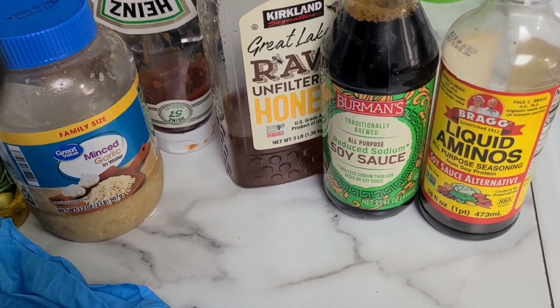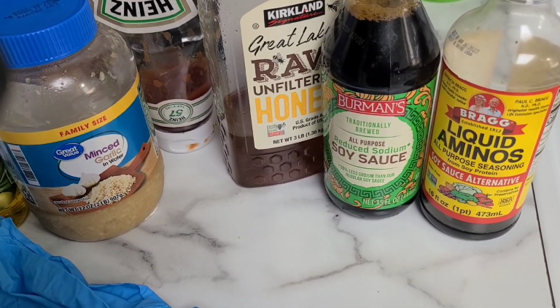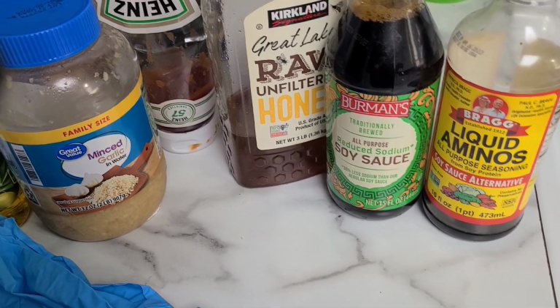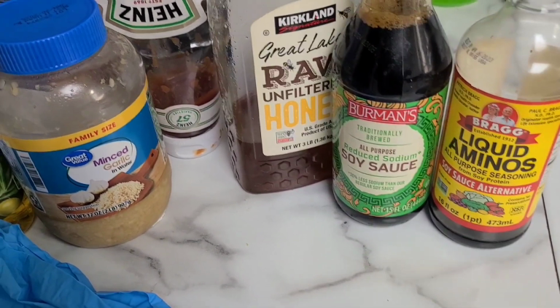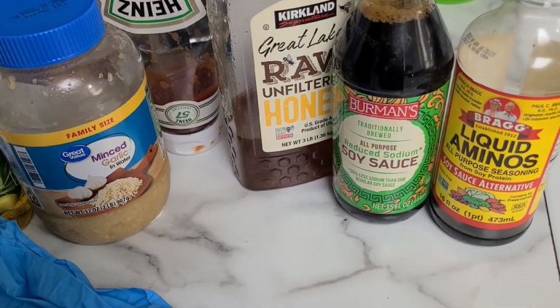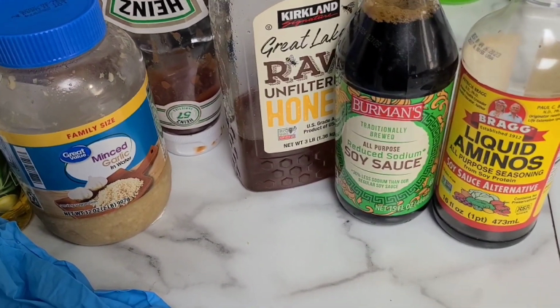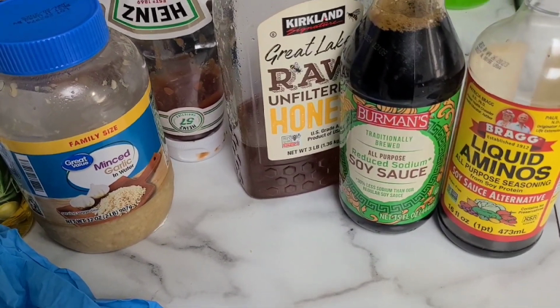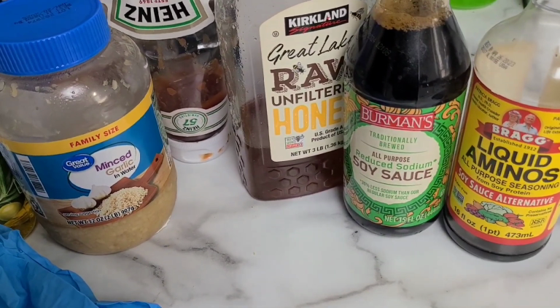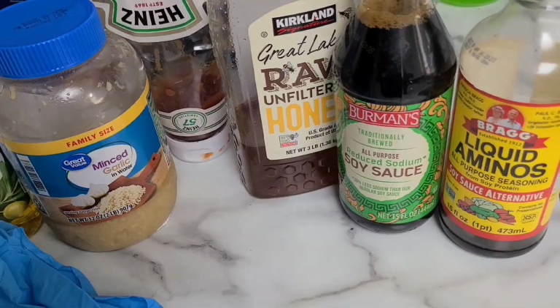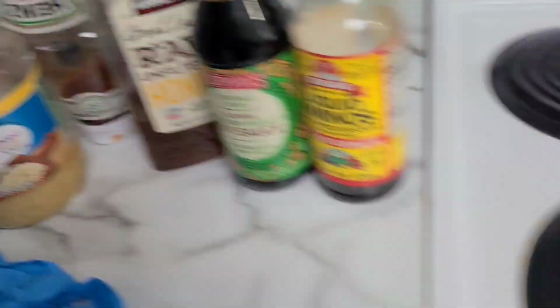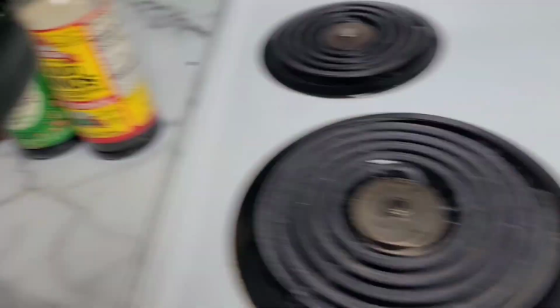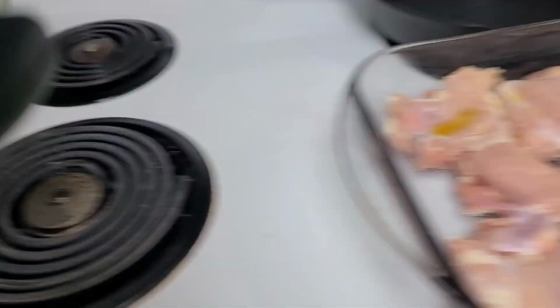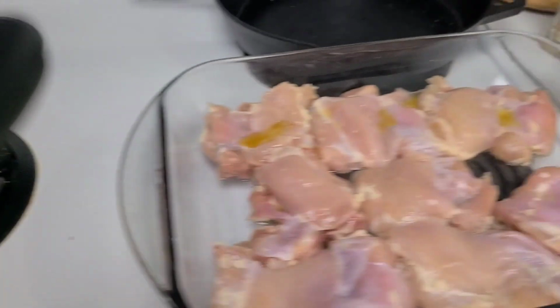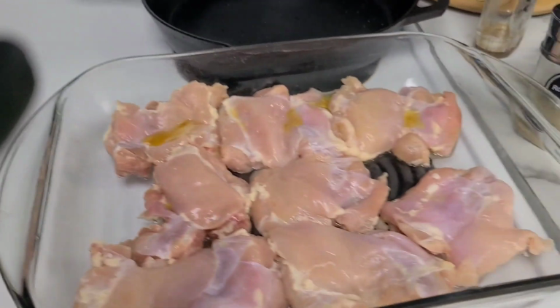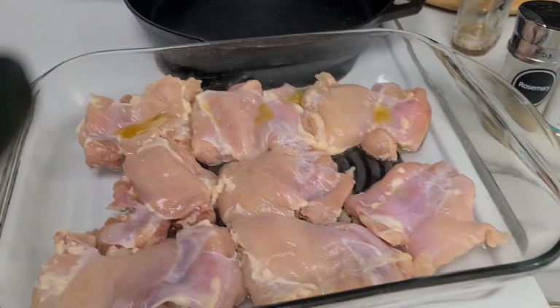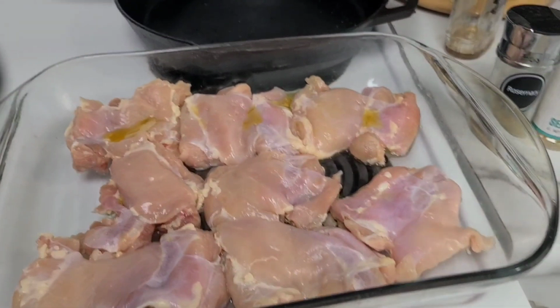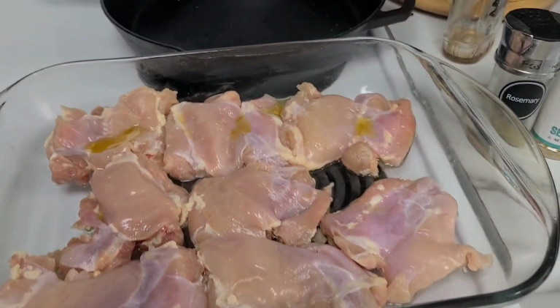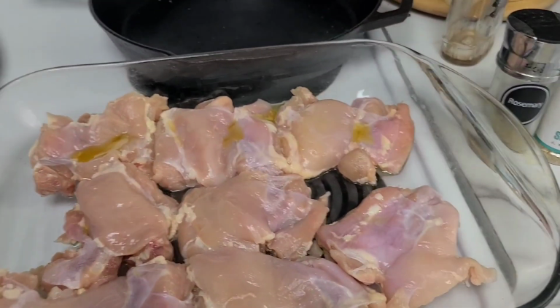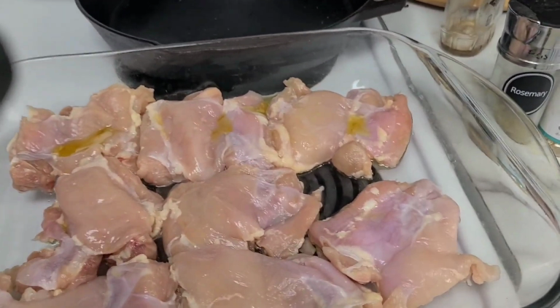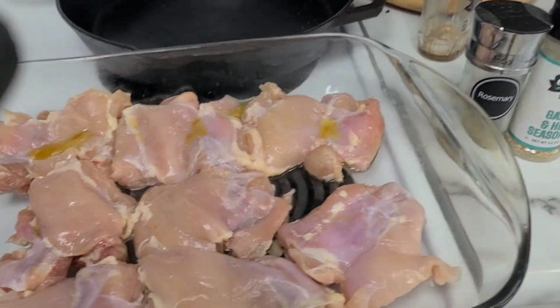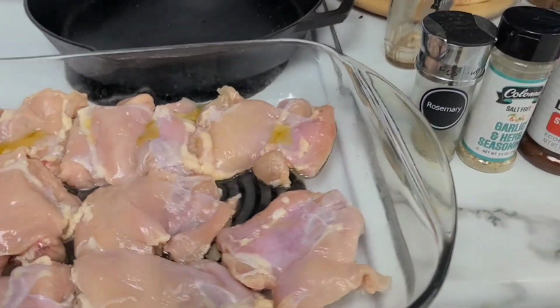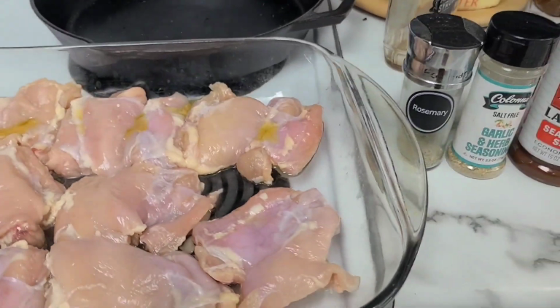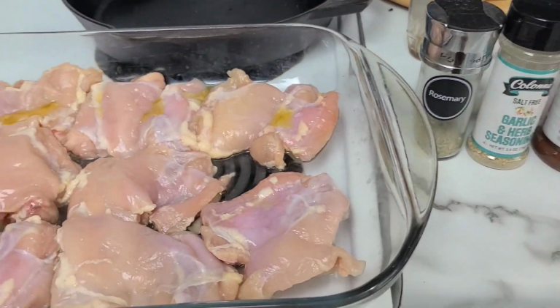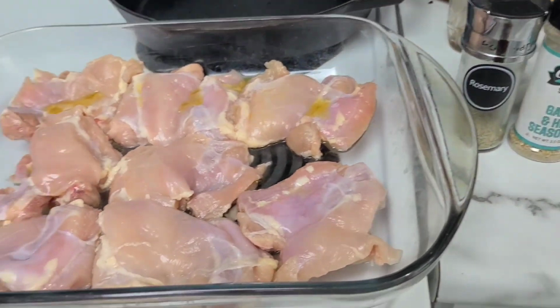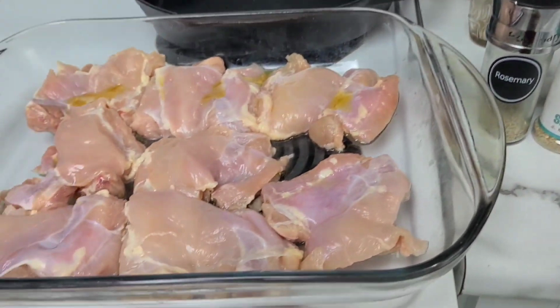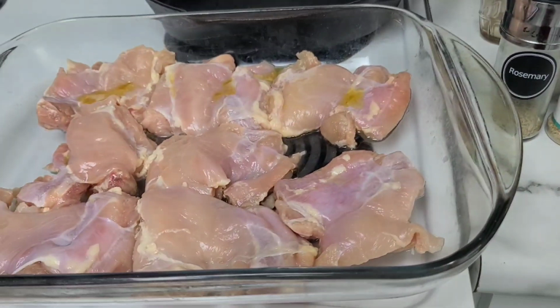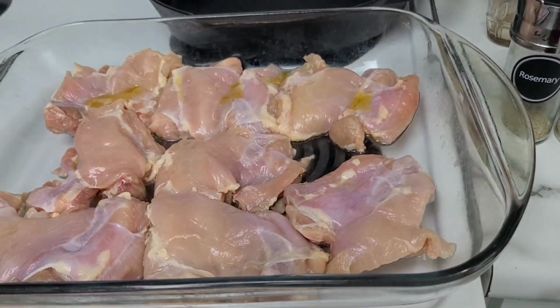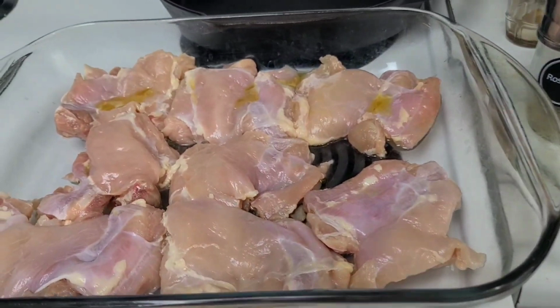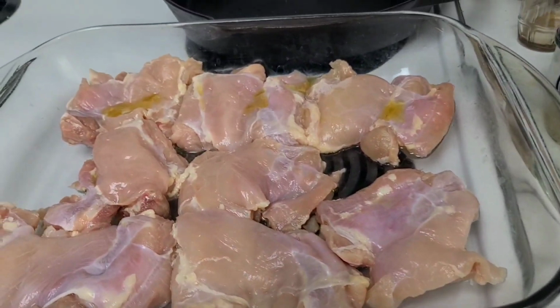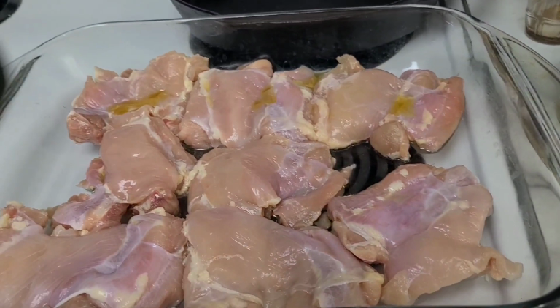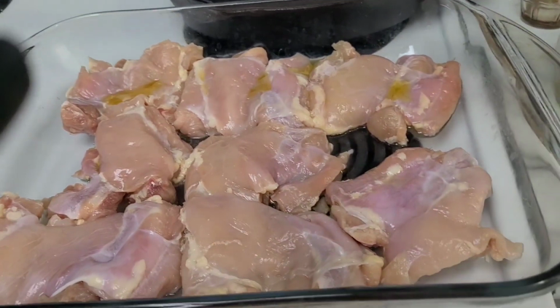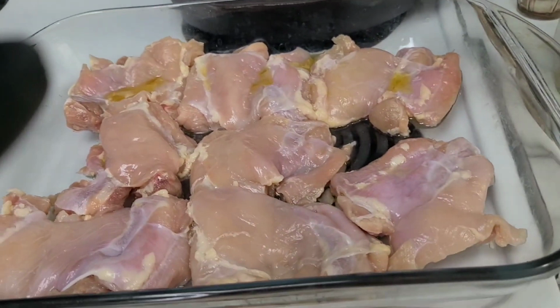Alright, we'll see y'all back — let's season this chicken.